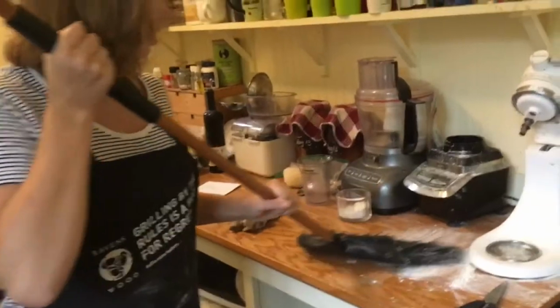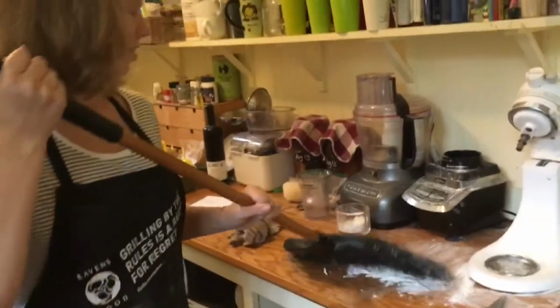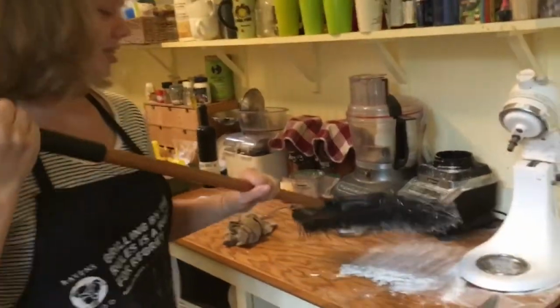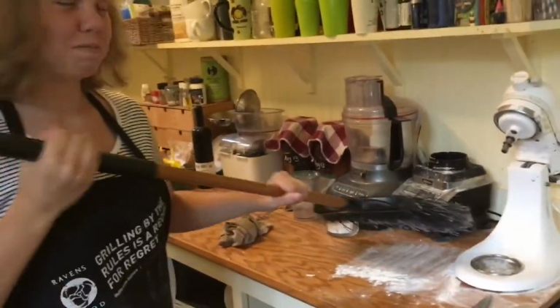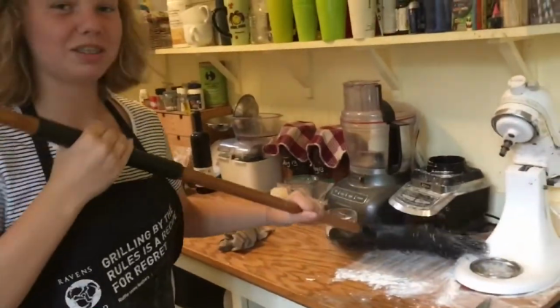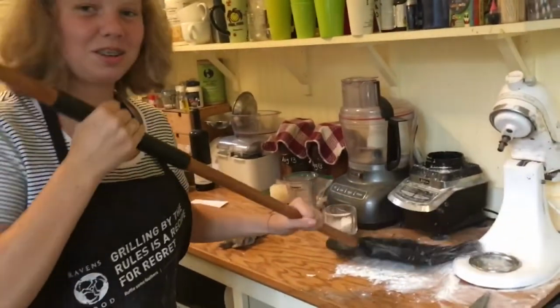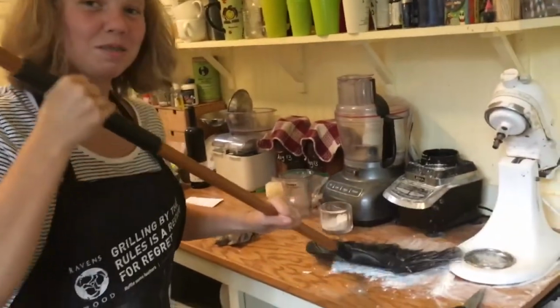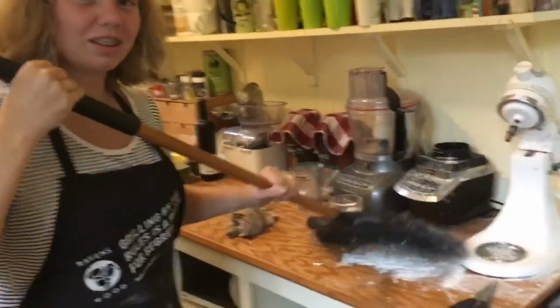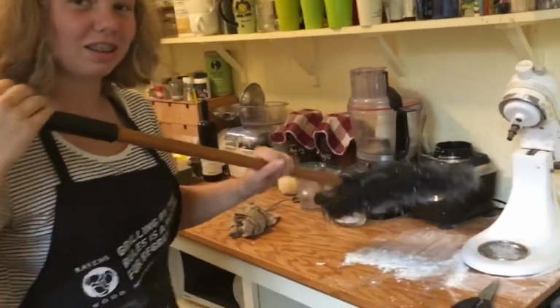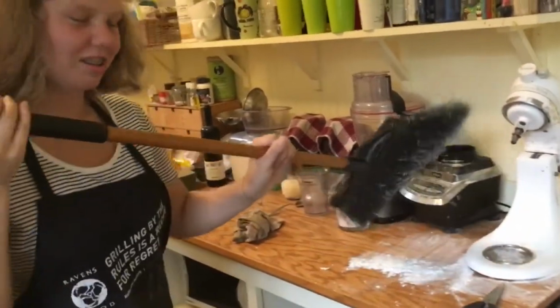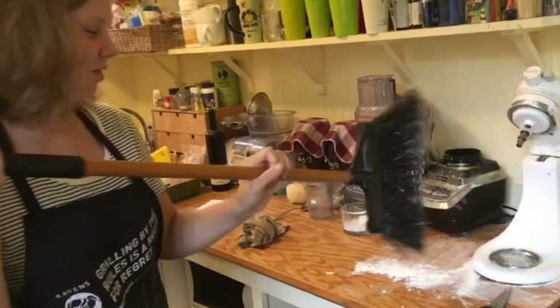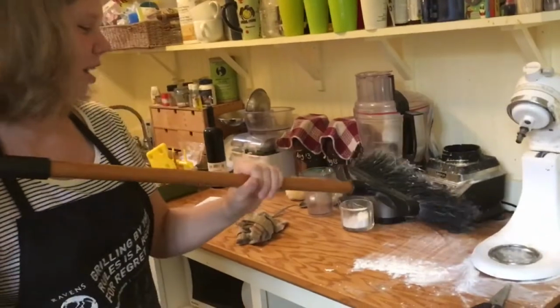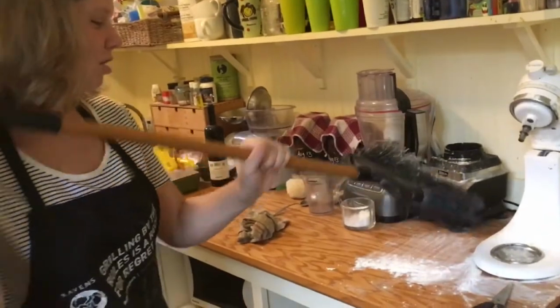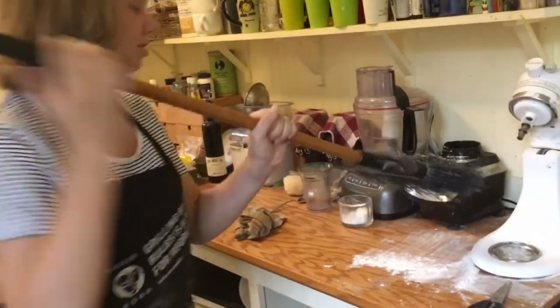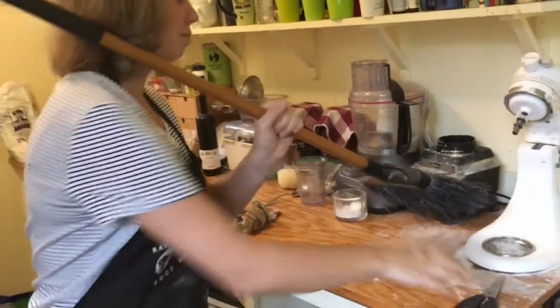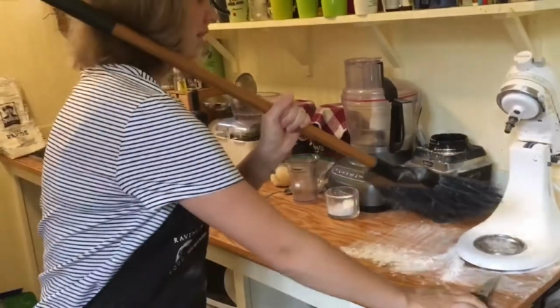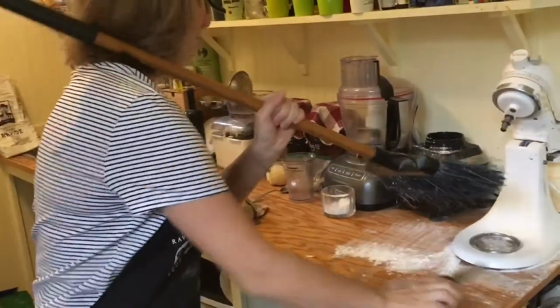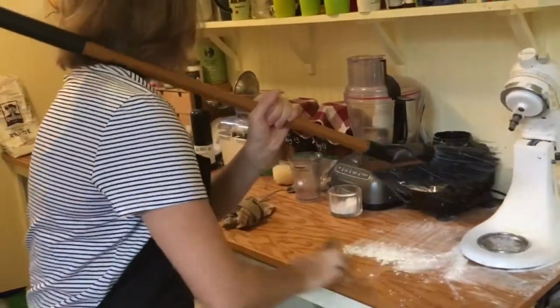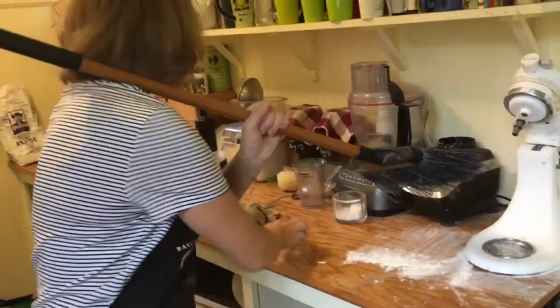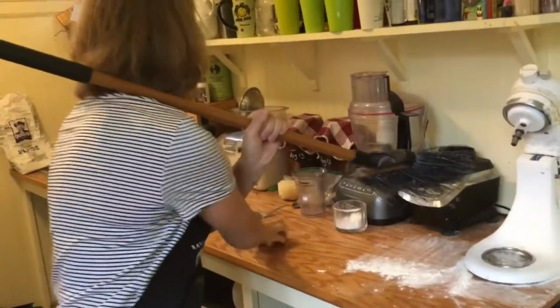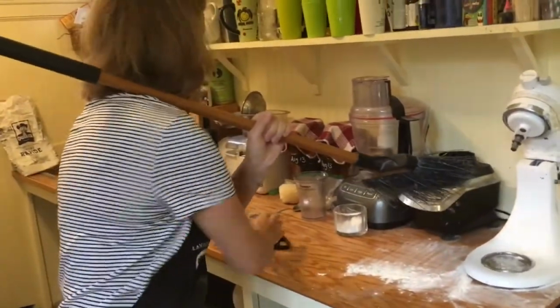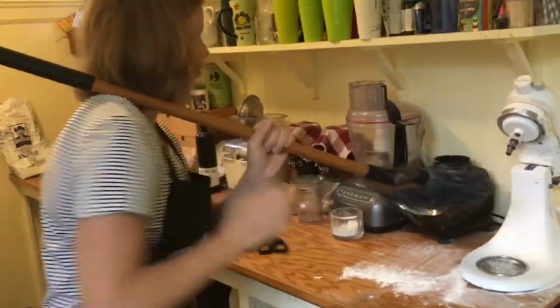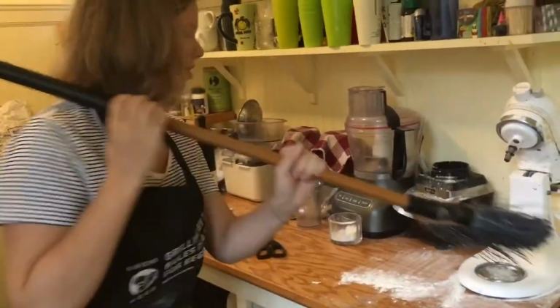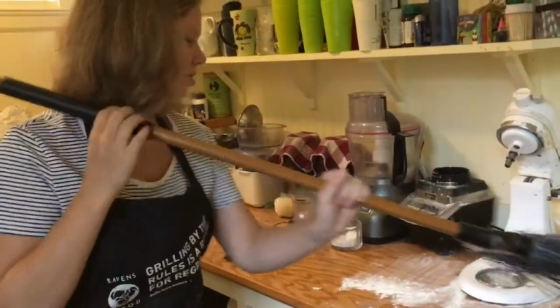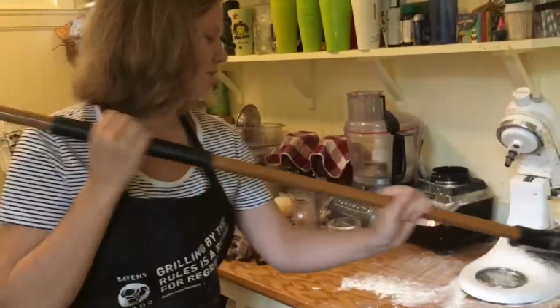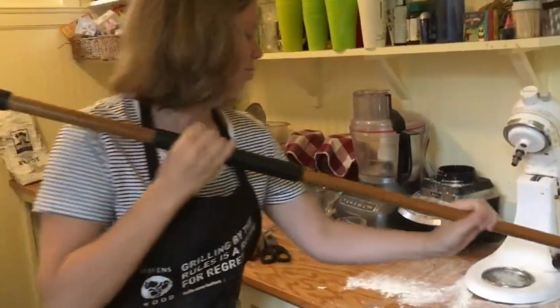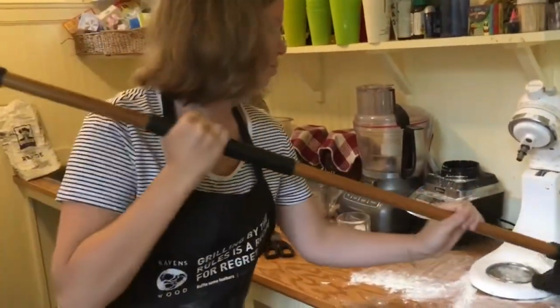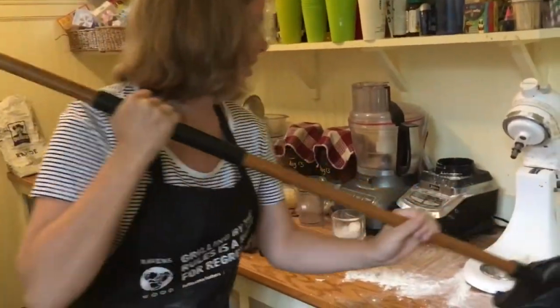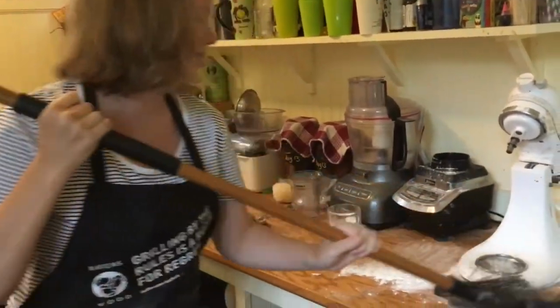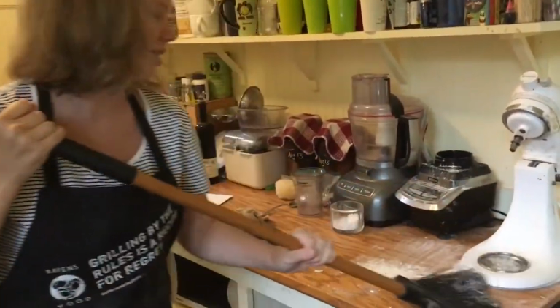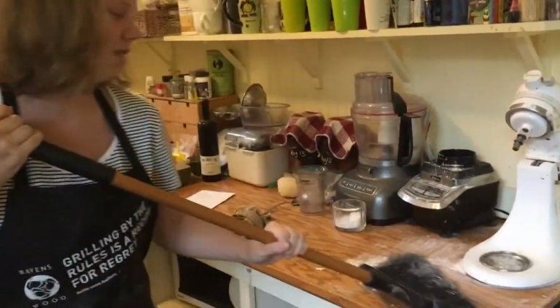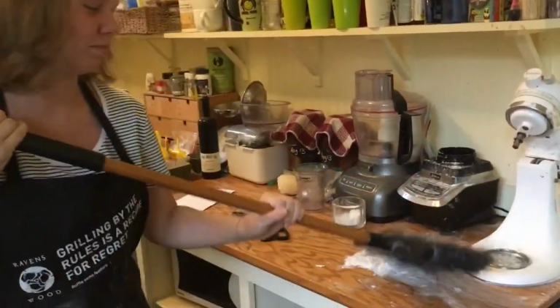If this happens to you, the flour goes a little bit everywhere. Just take a broom and sweep that stuff up.